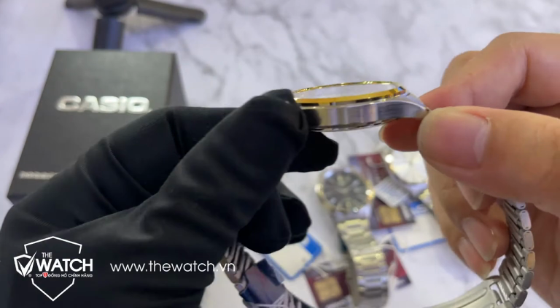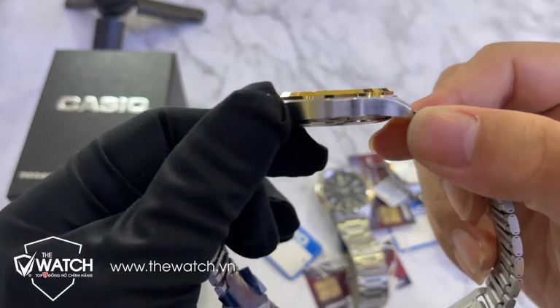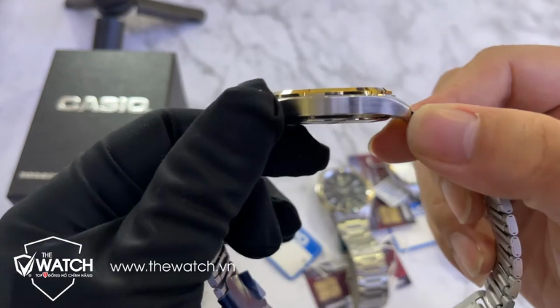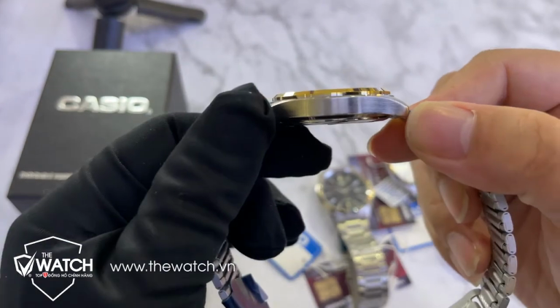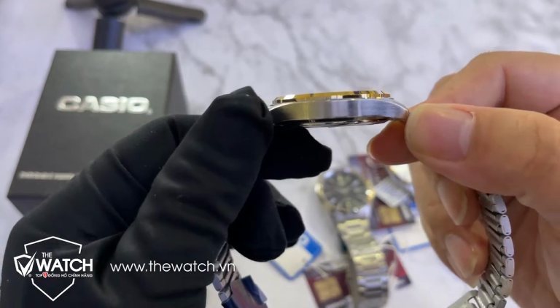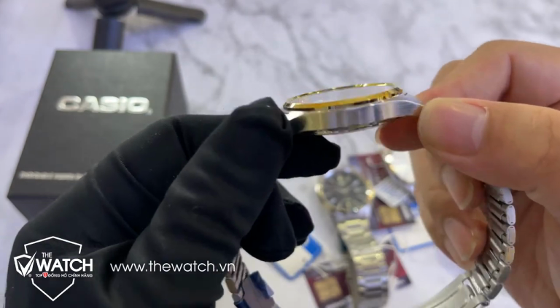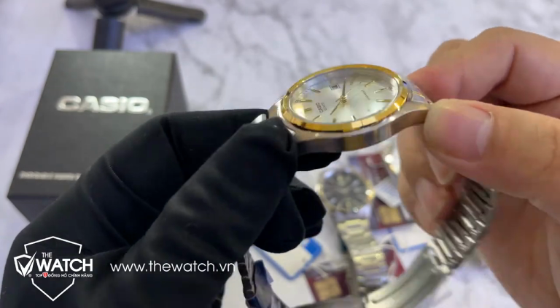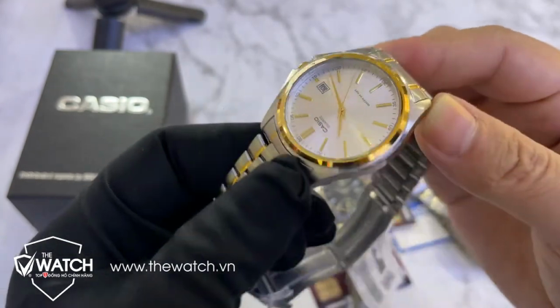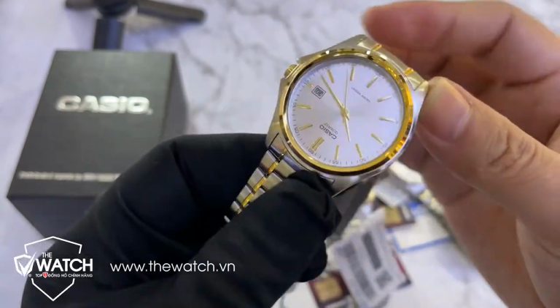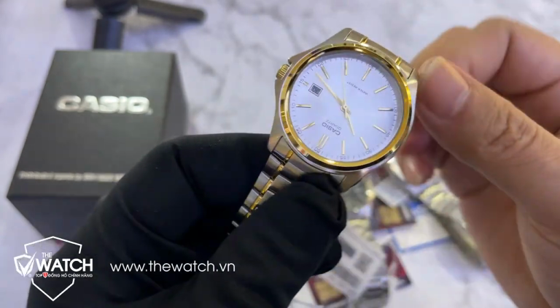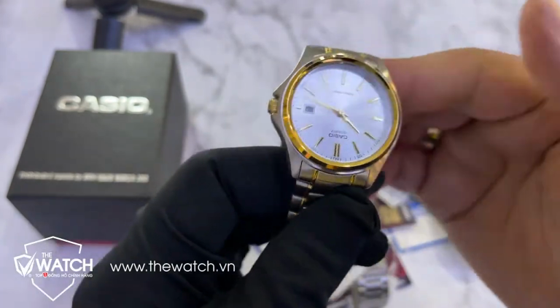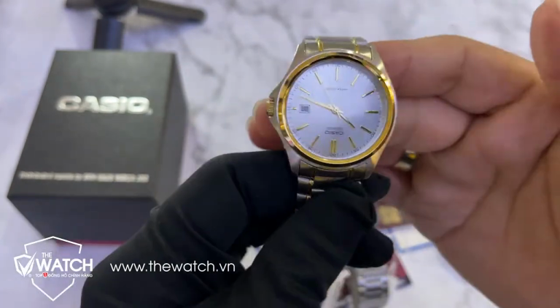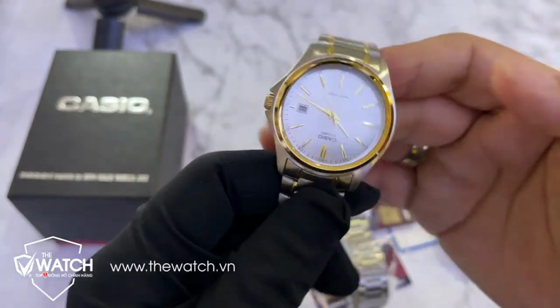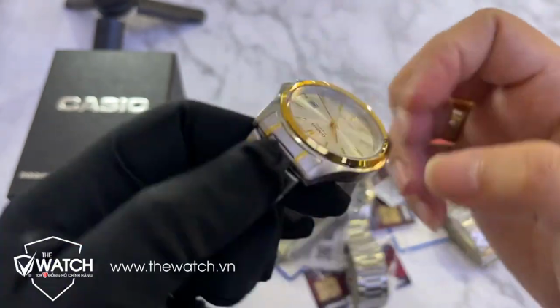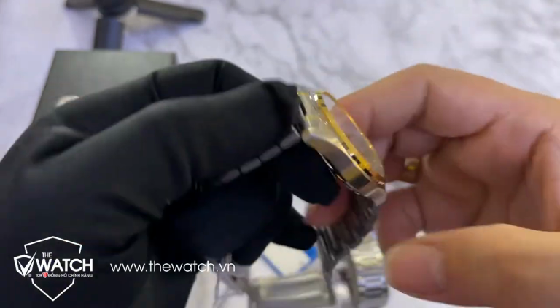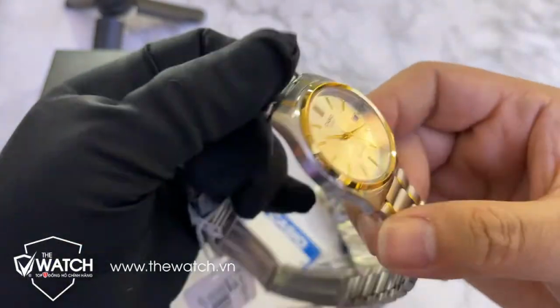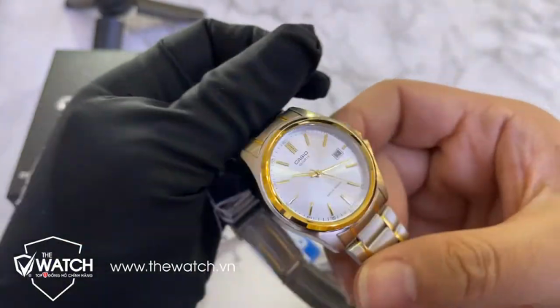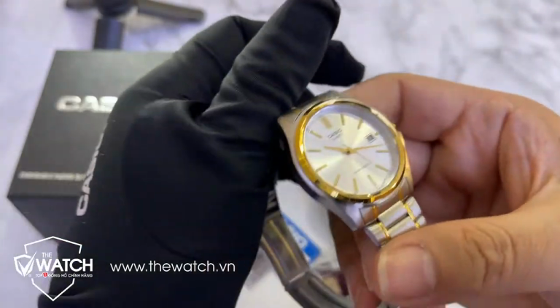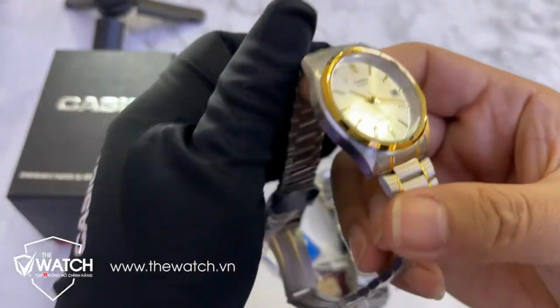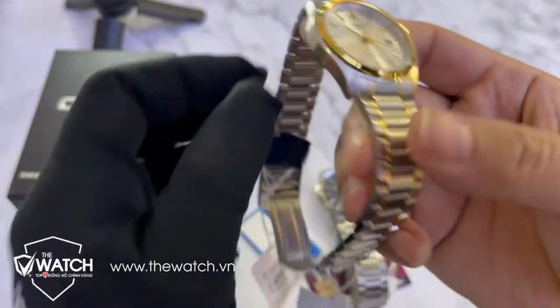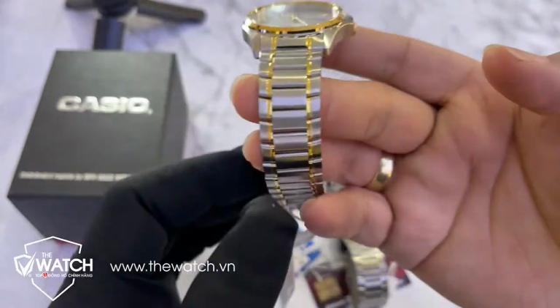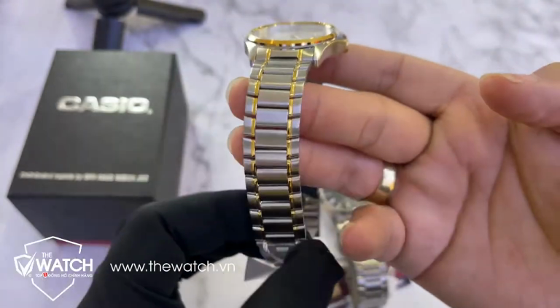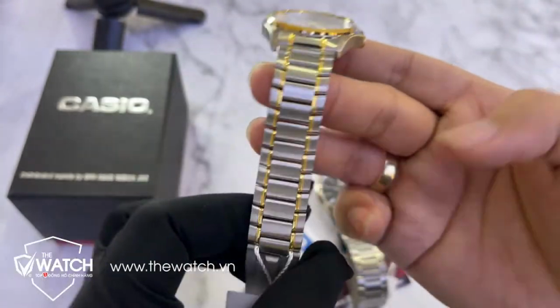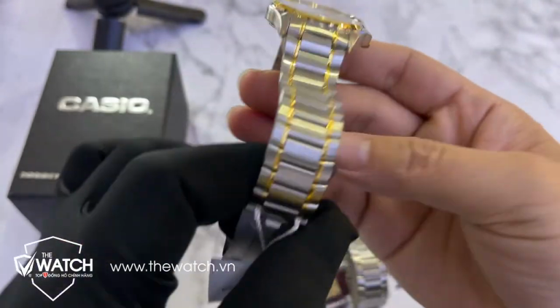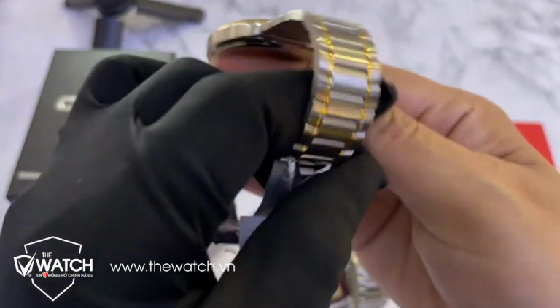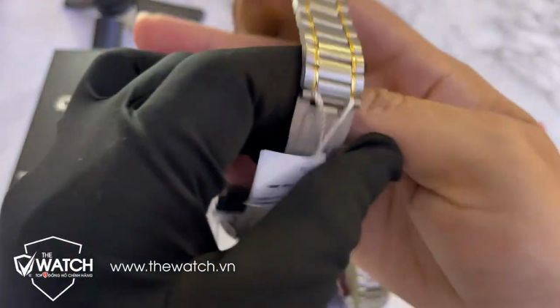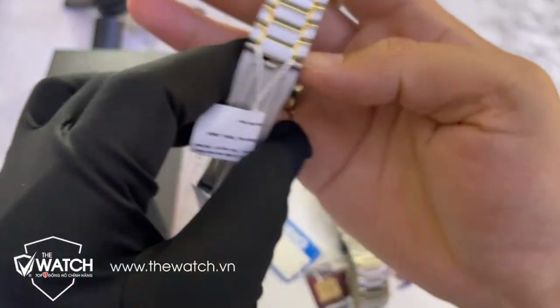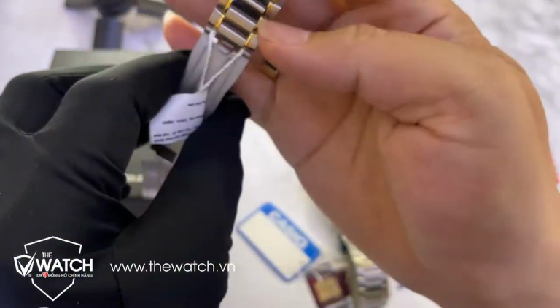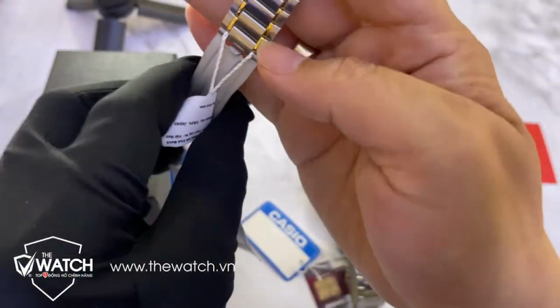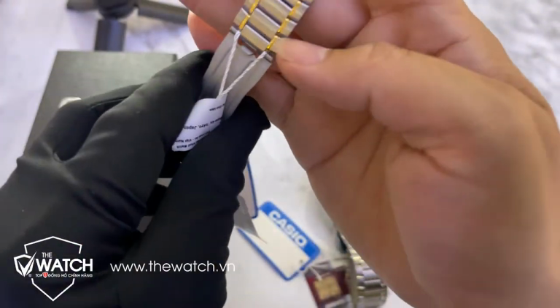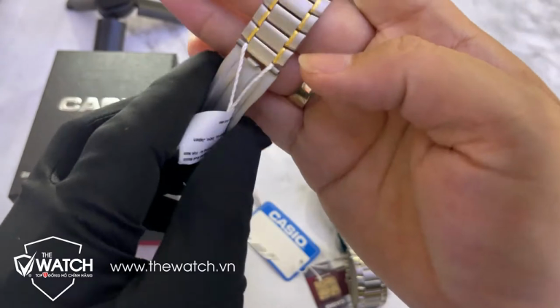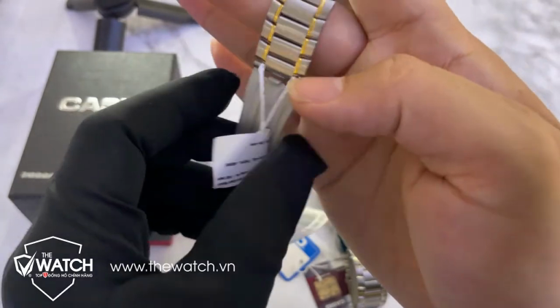Độ dày của em nó chỉ khoảng 8mm thôi, rất là mỏng. Bây giờ tôi sẽ đeo lên tay cho anh em xem.